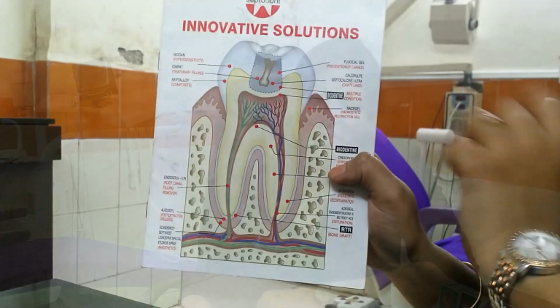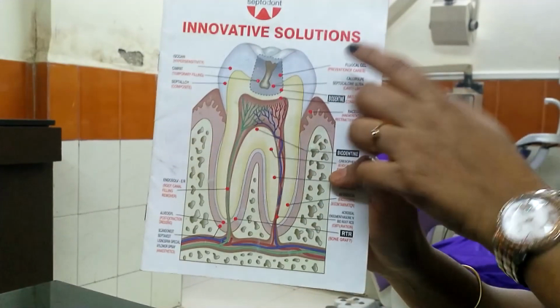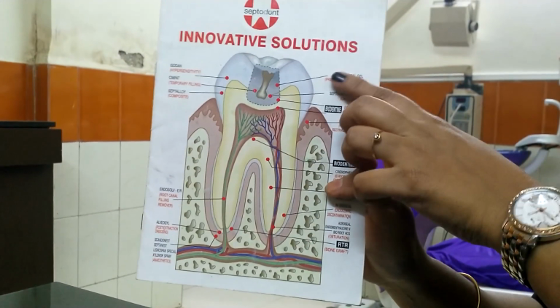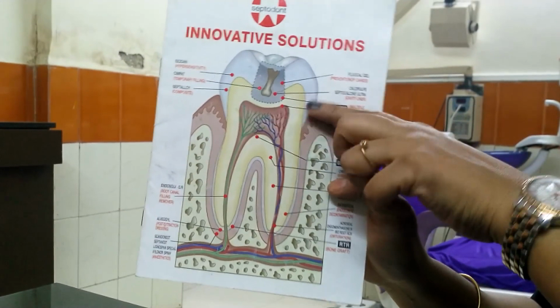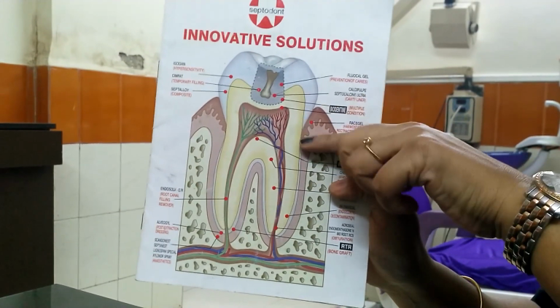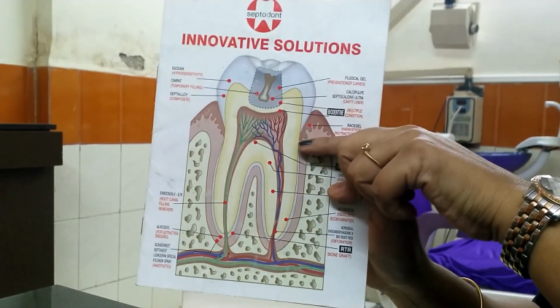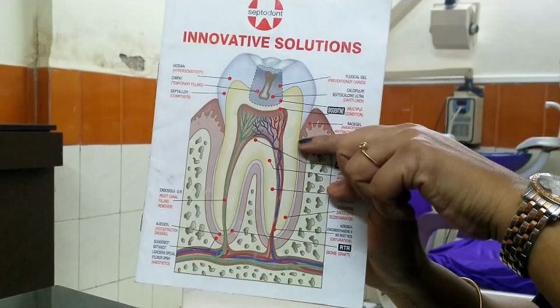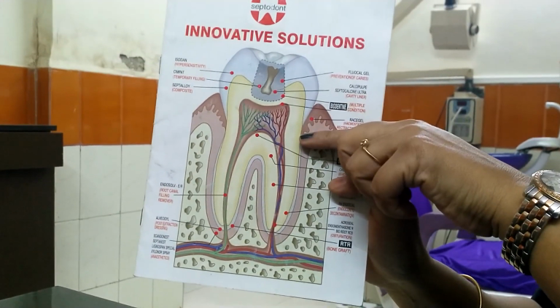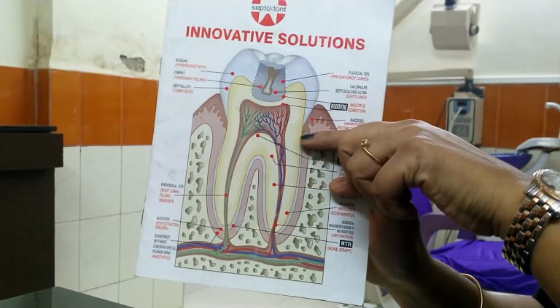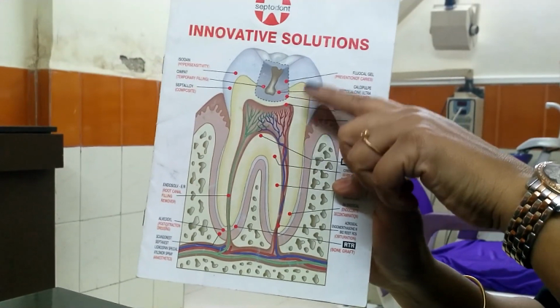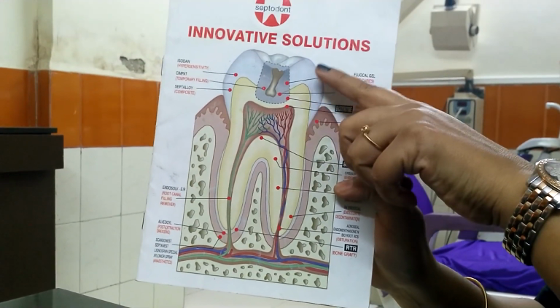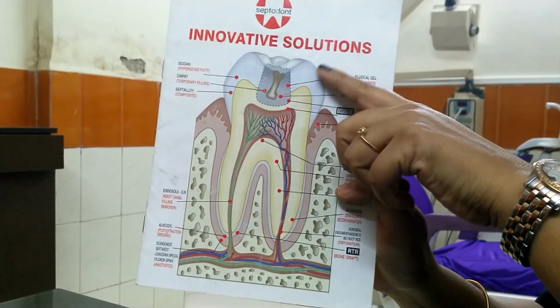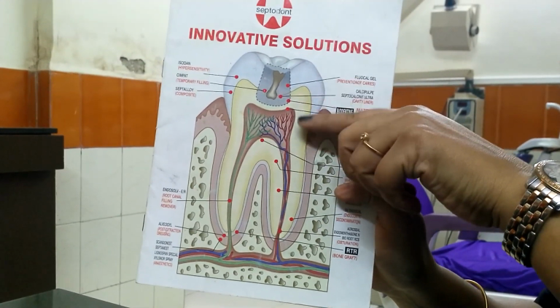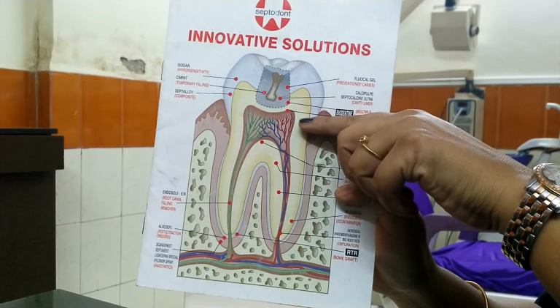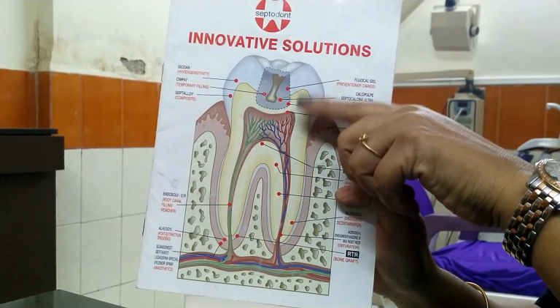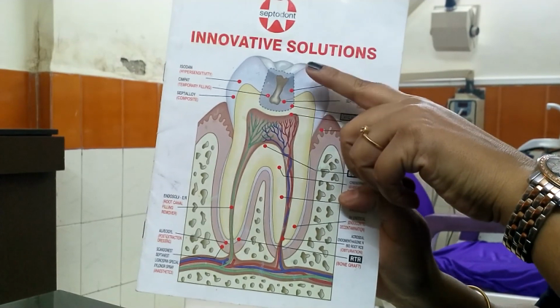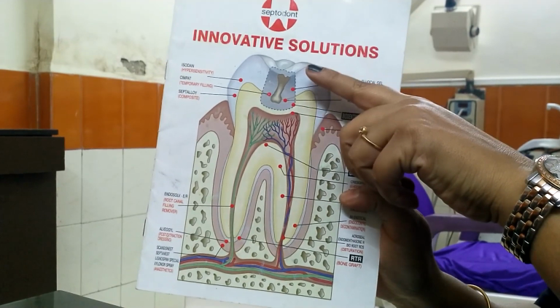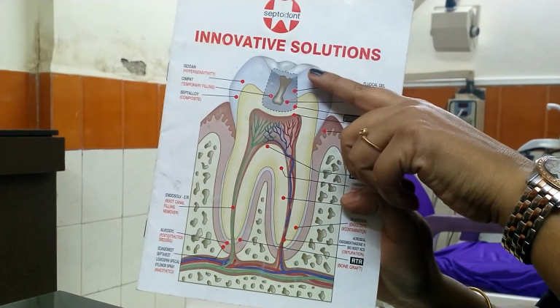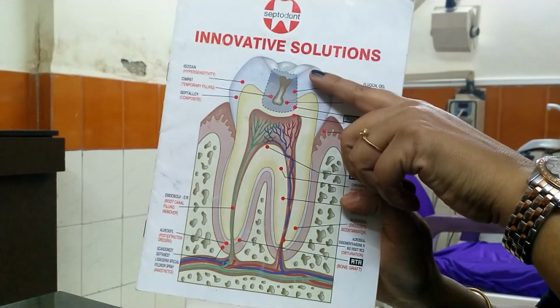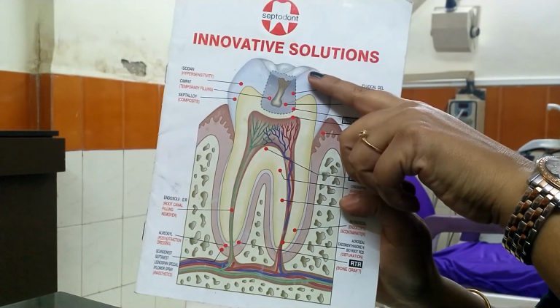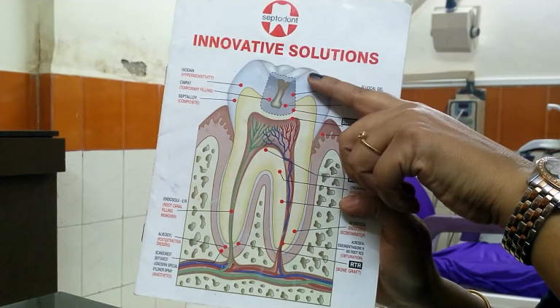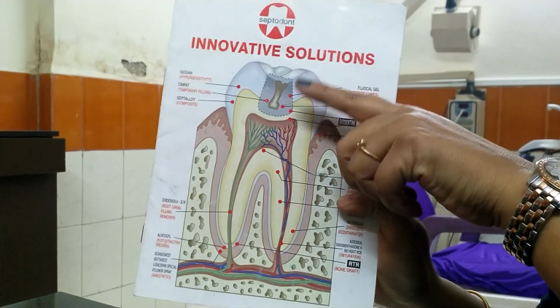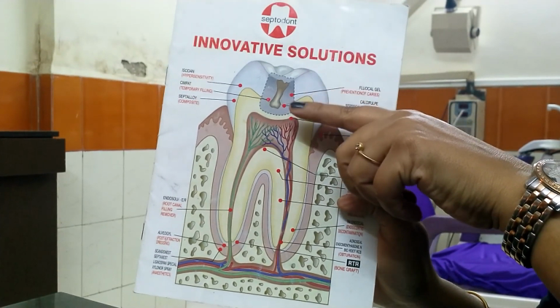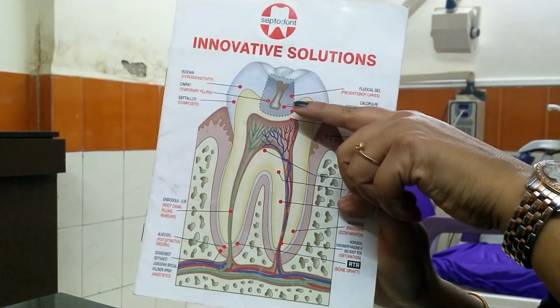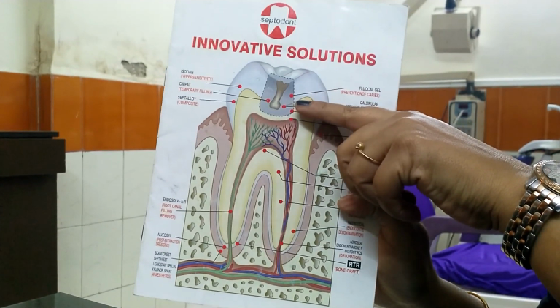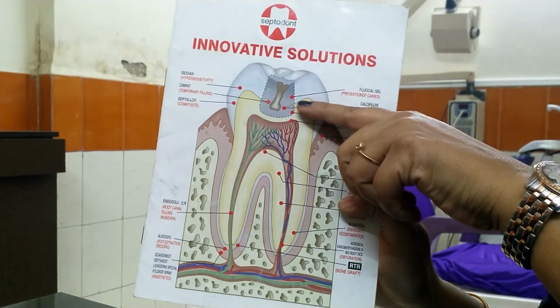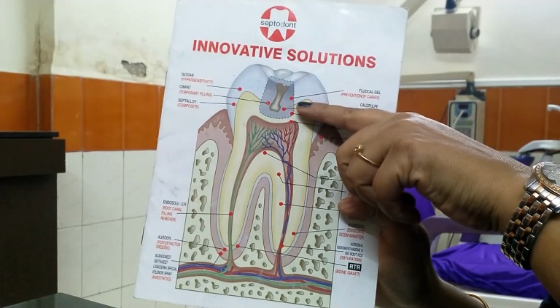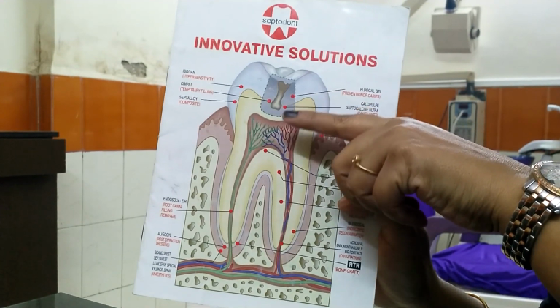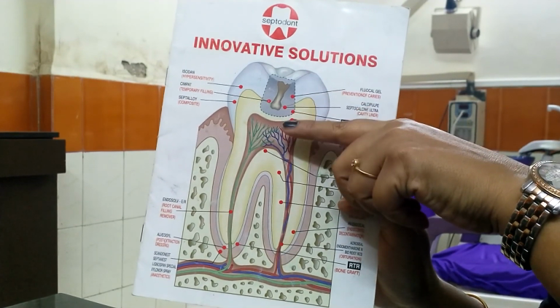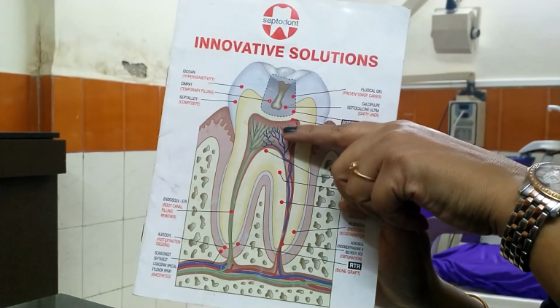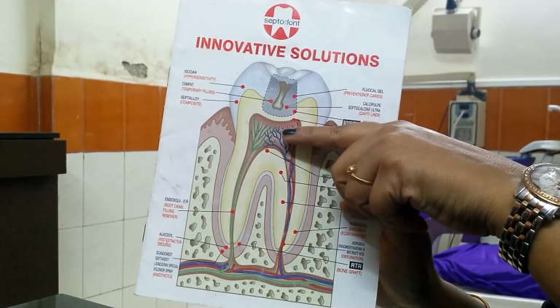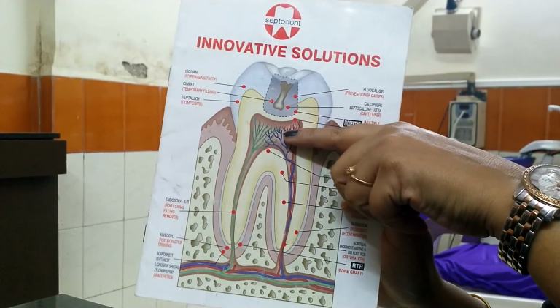Mitranu, yes, you have the doctor. There are three parts of the doctor. The first layer is enamel, dentin, and pulp.